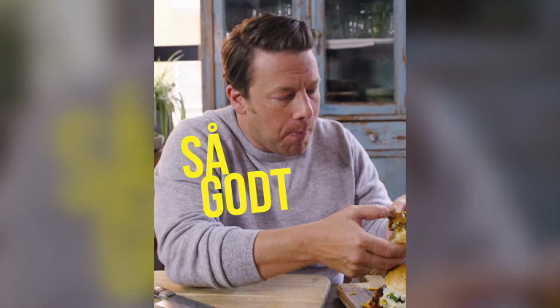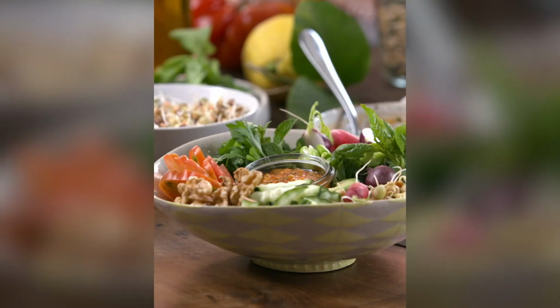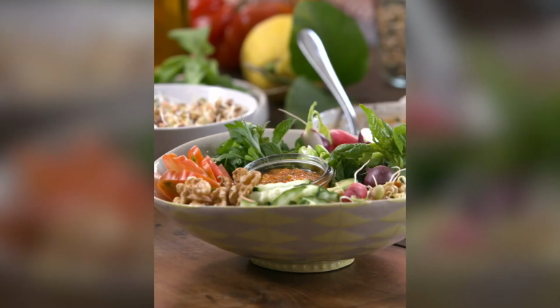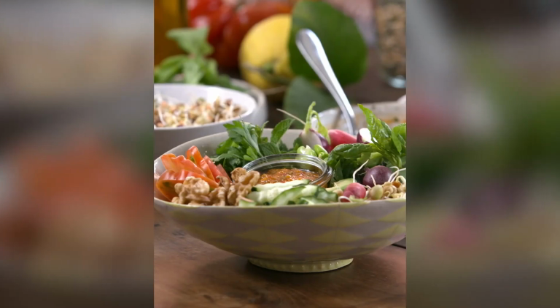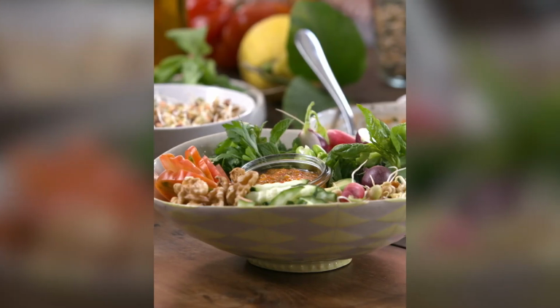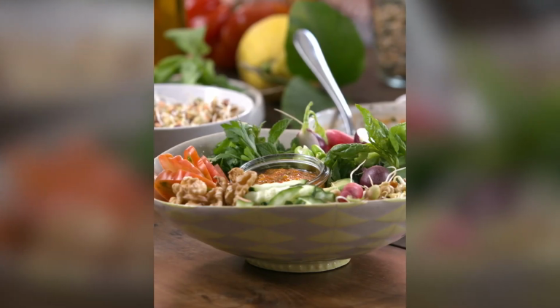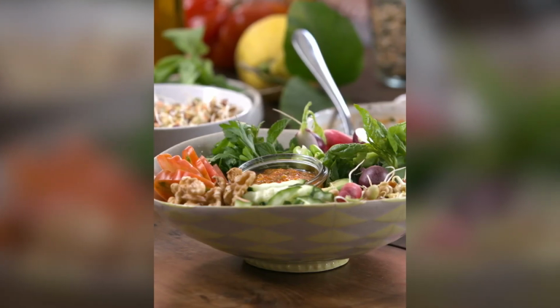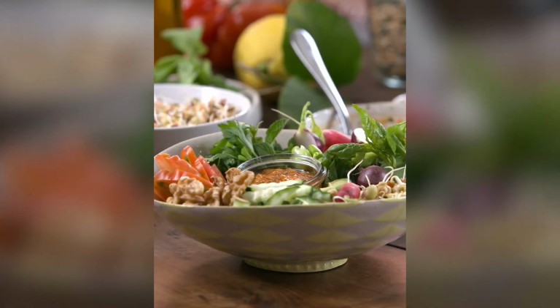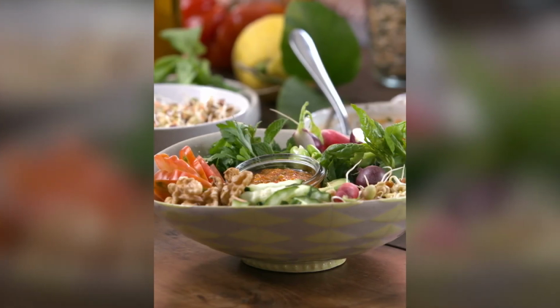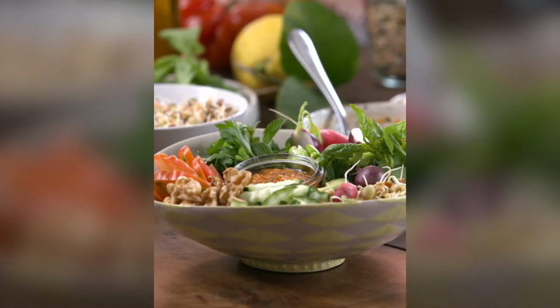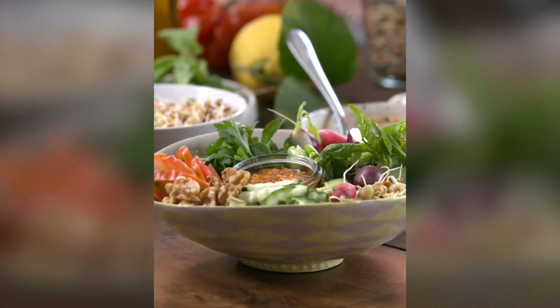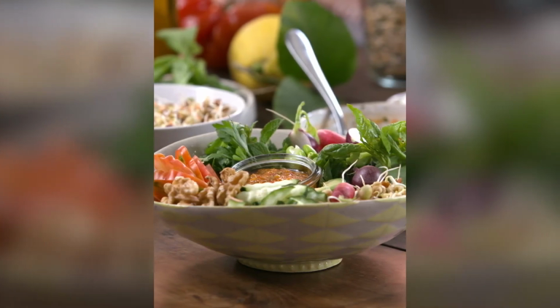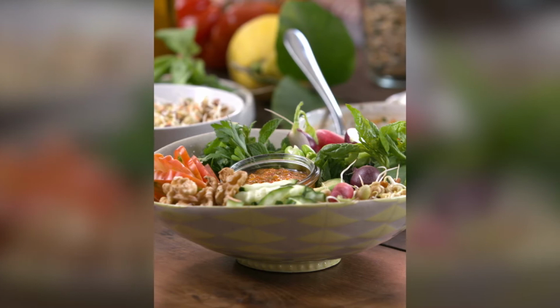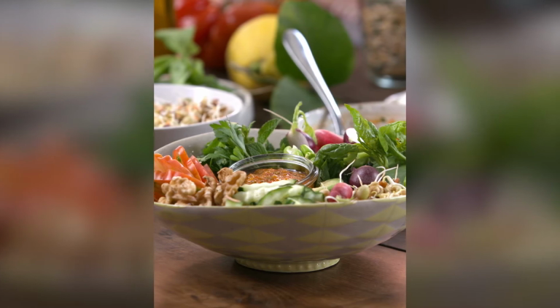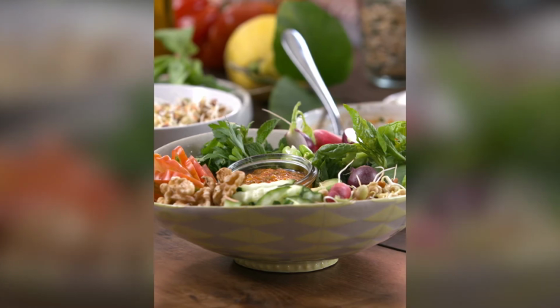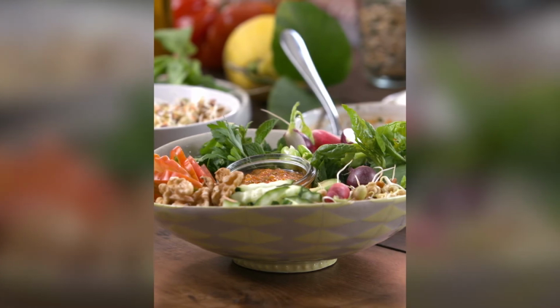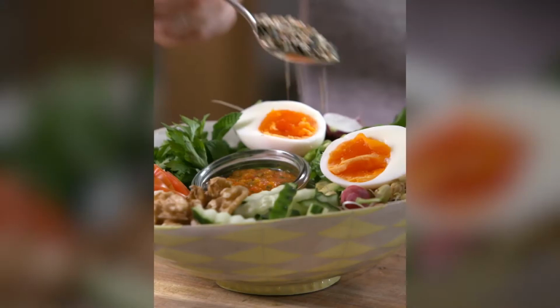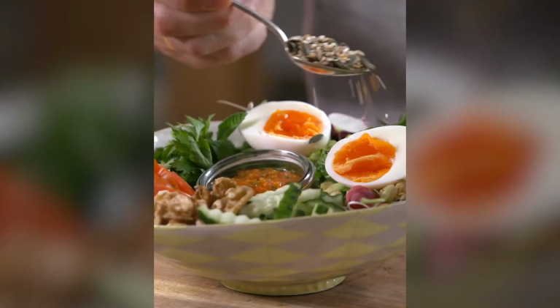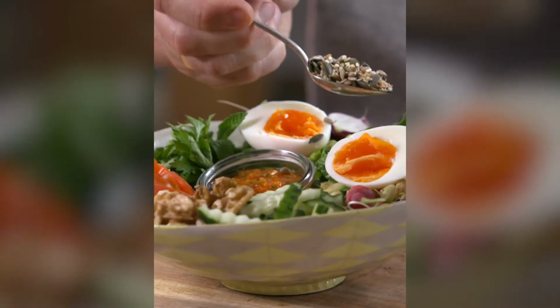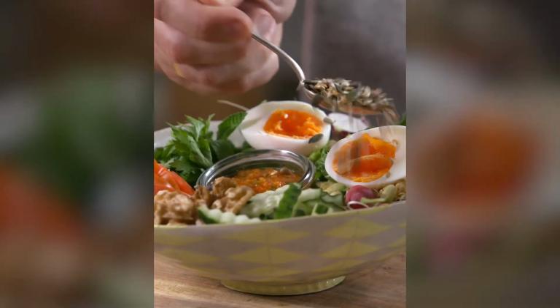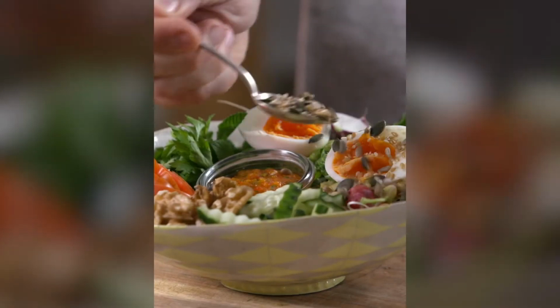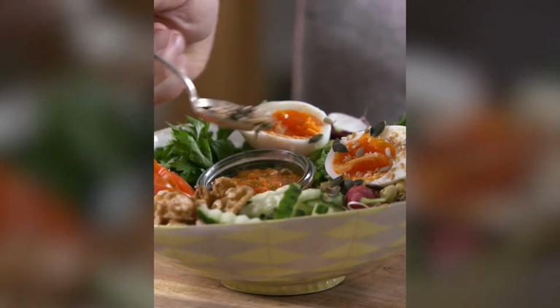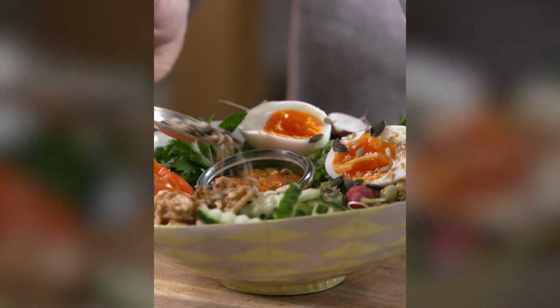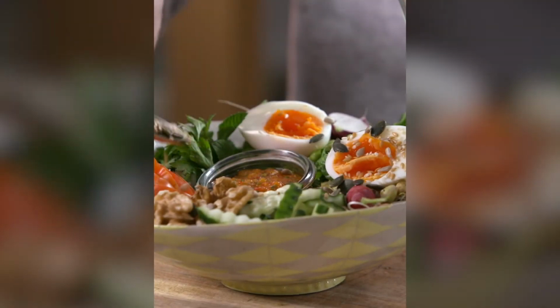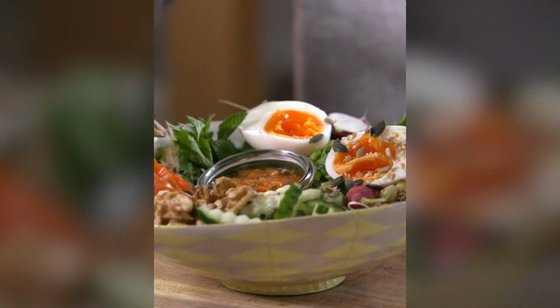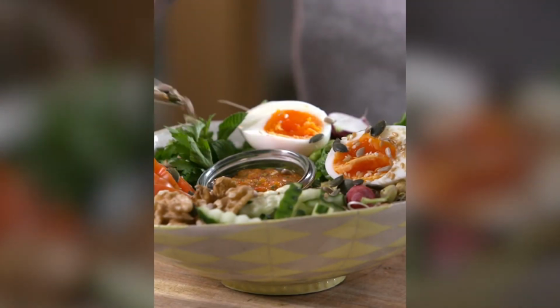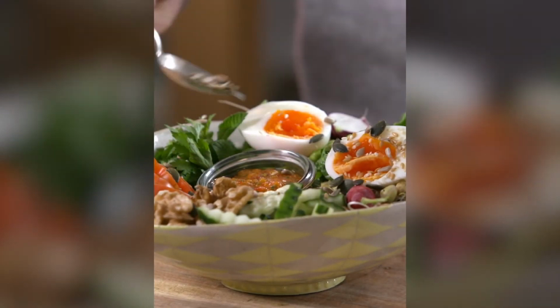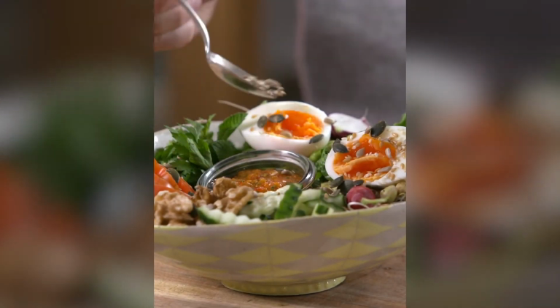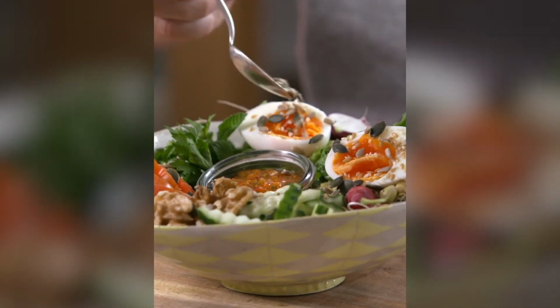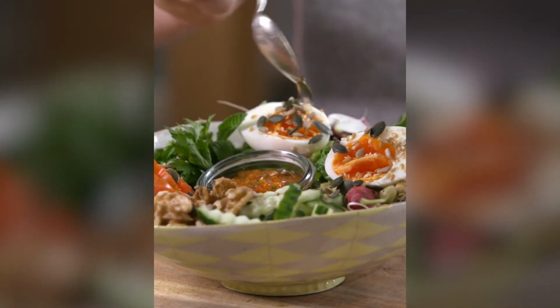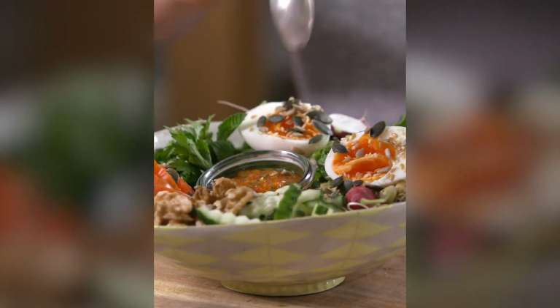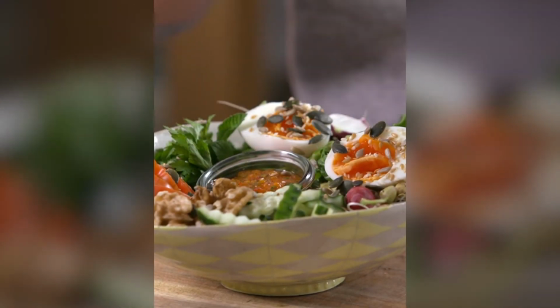So this is an Aussie style brunch bowl. It's just basically about colour and fun and deliciousness.